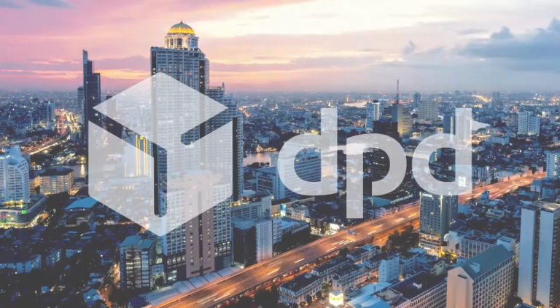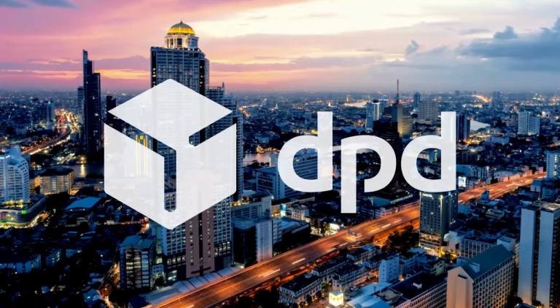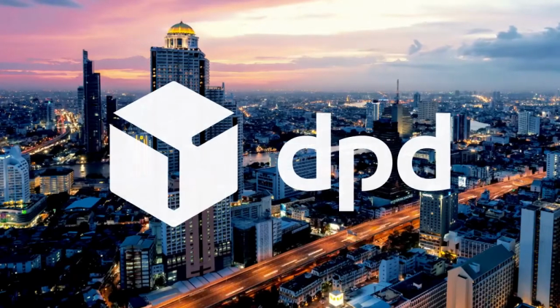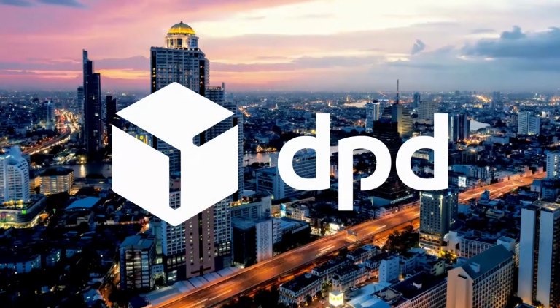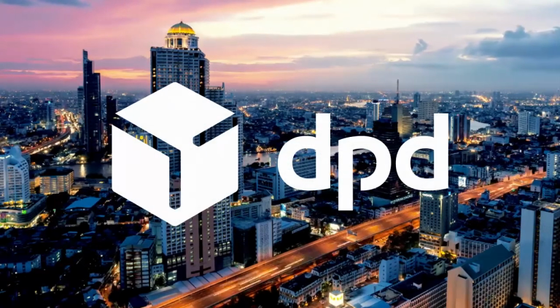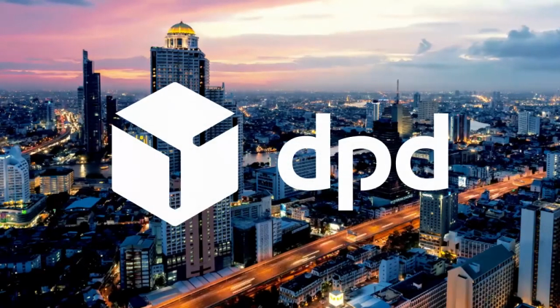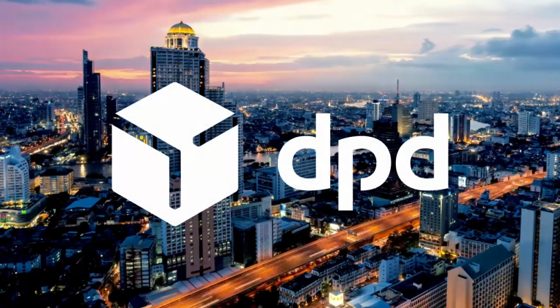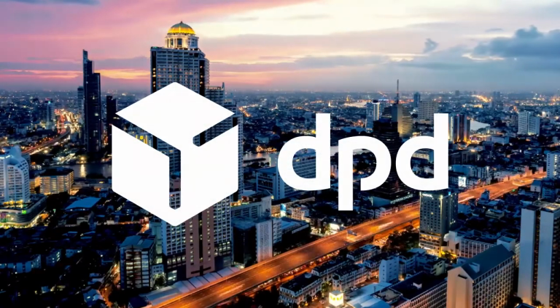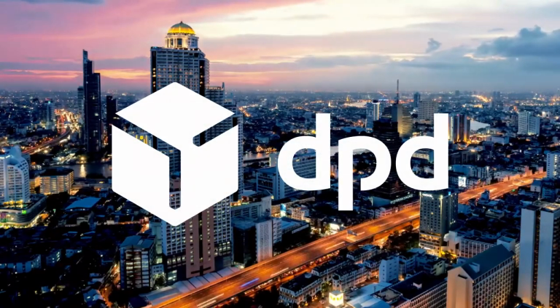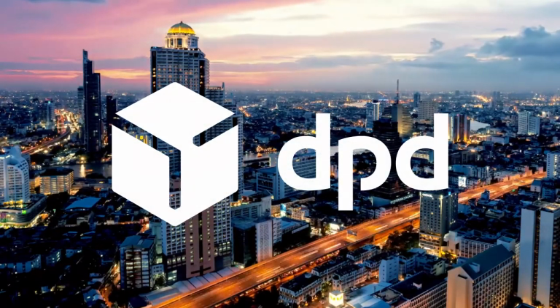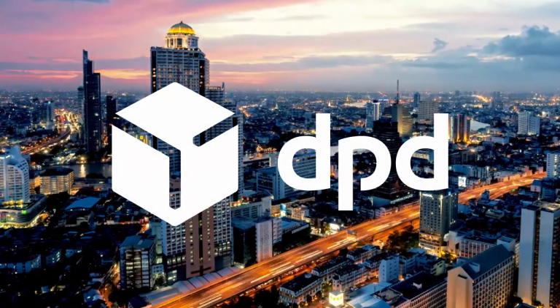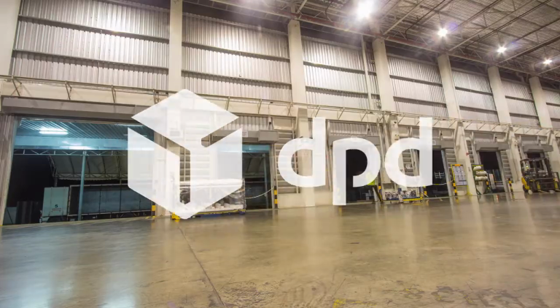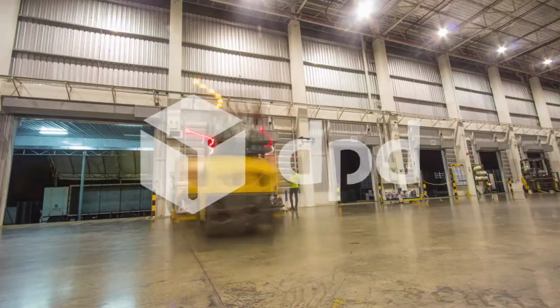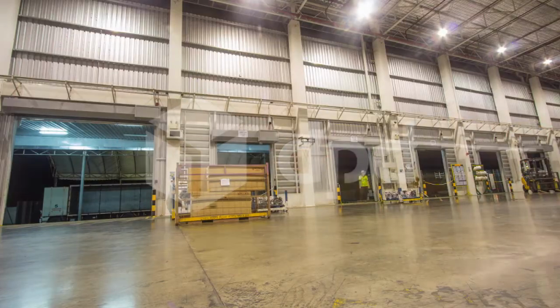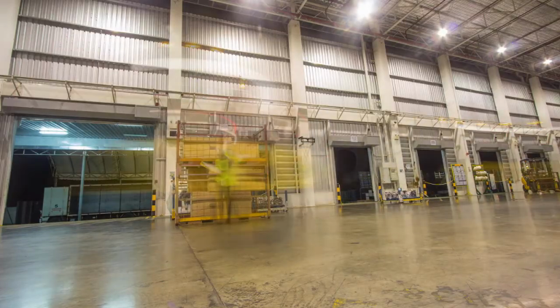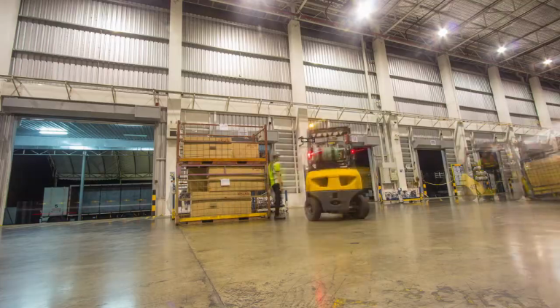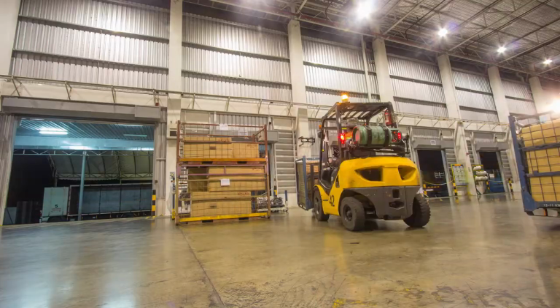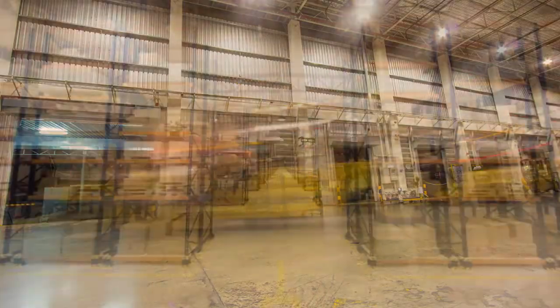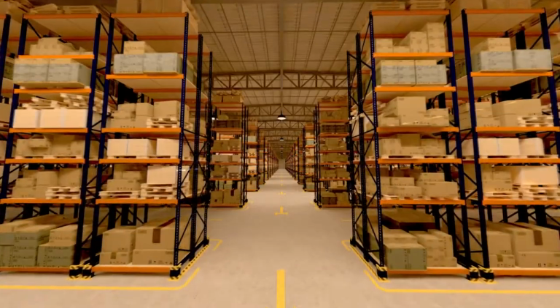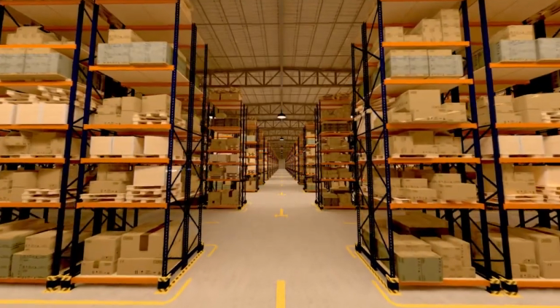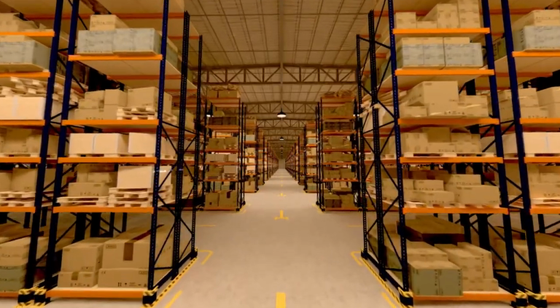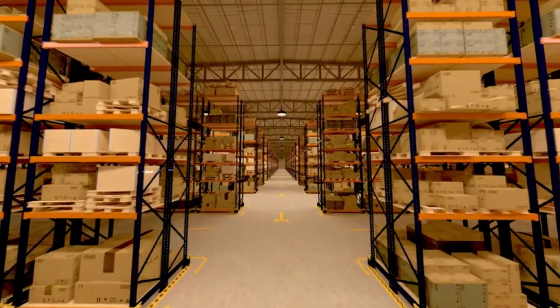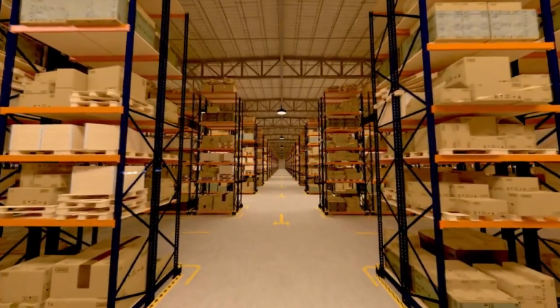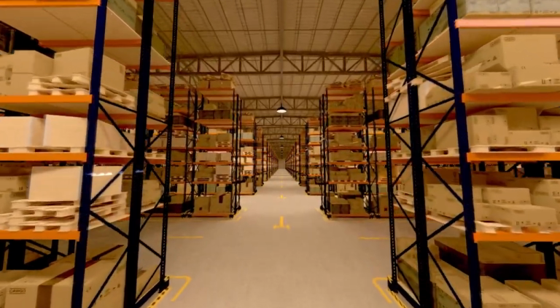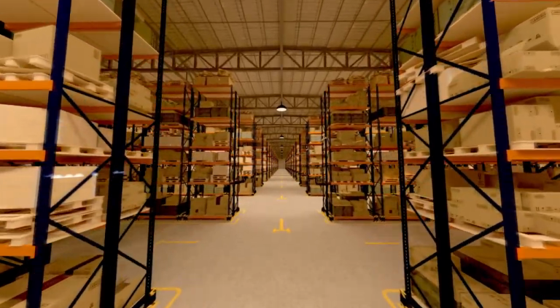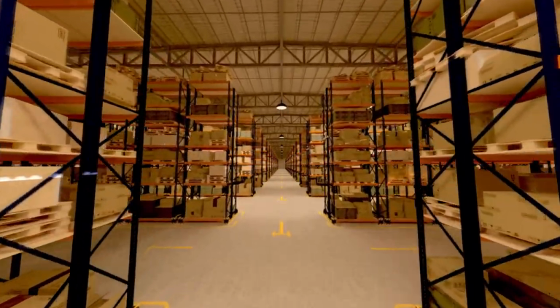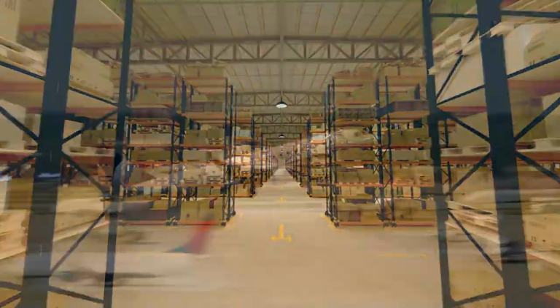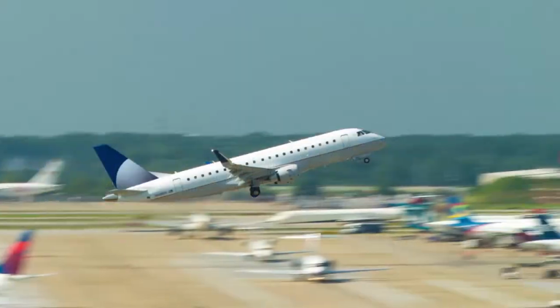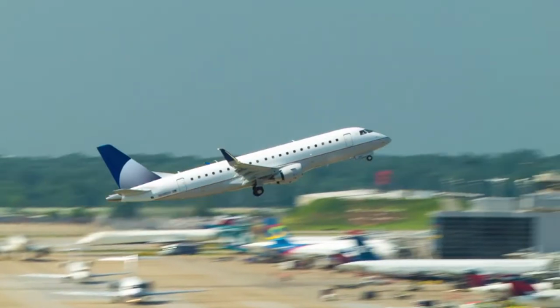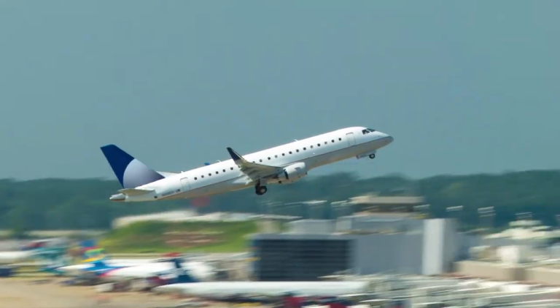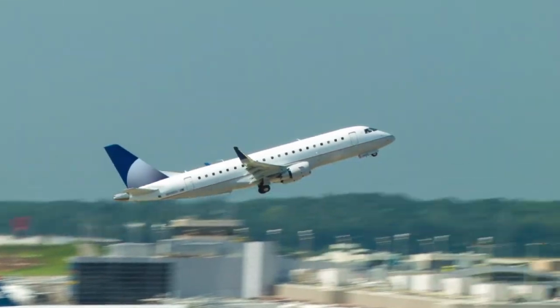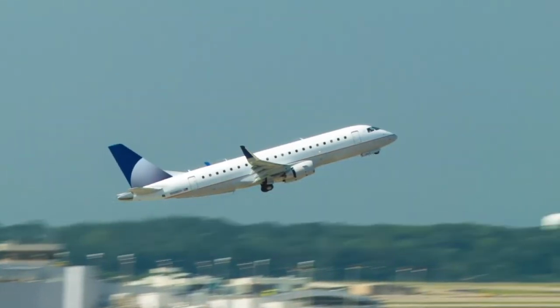DPD, one of the world's leading parcel and express services, delivers two and a half million packages daily to over 220 countries.